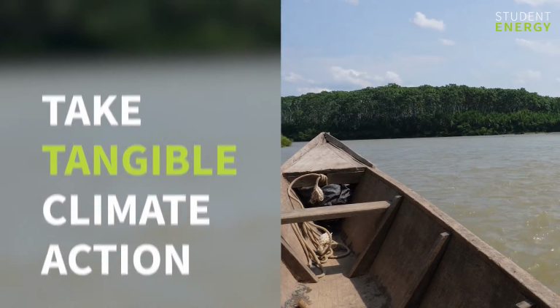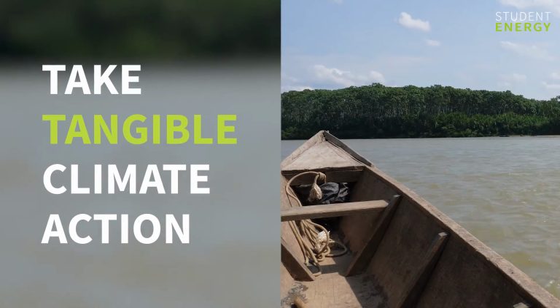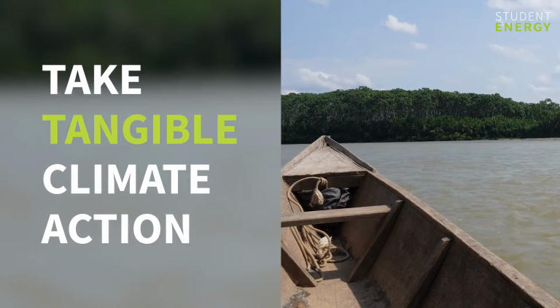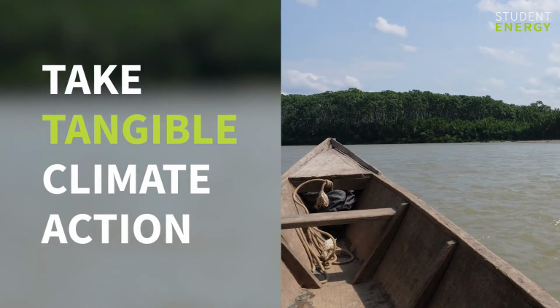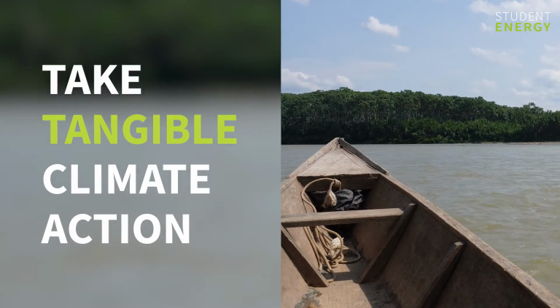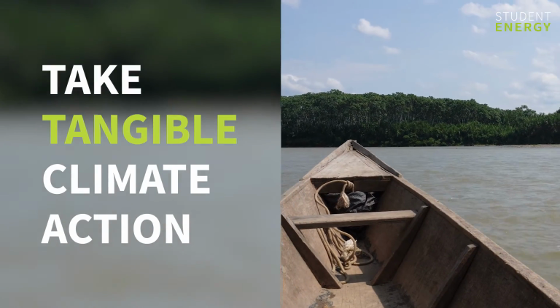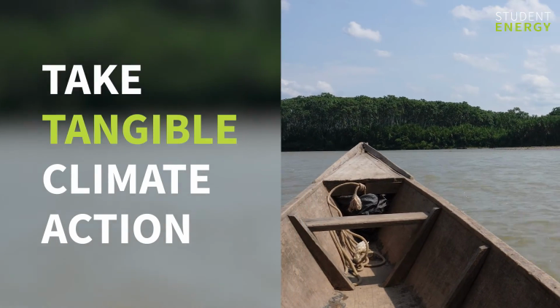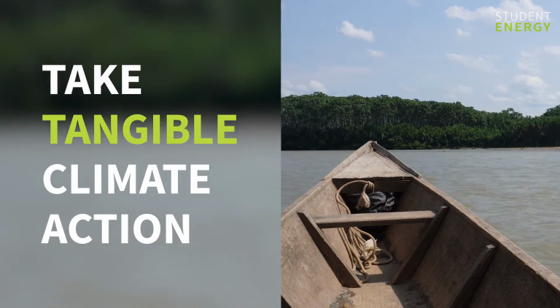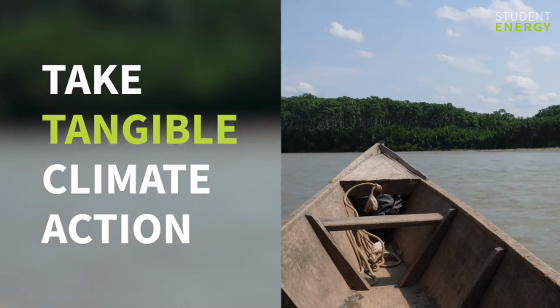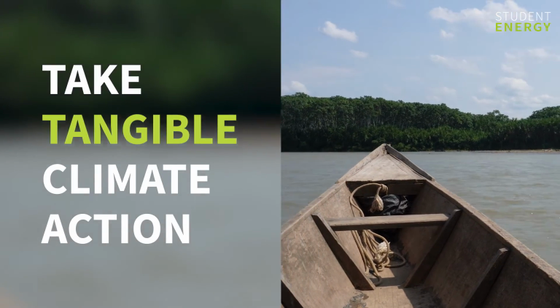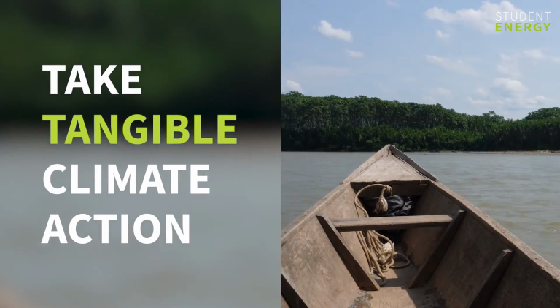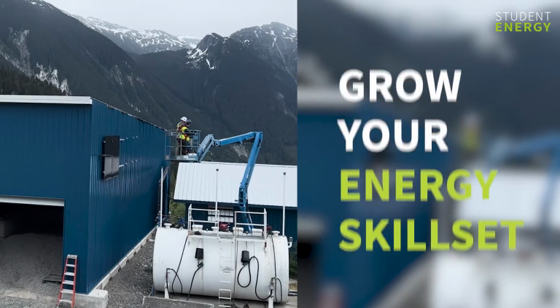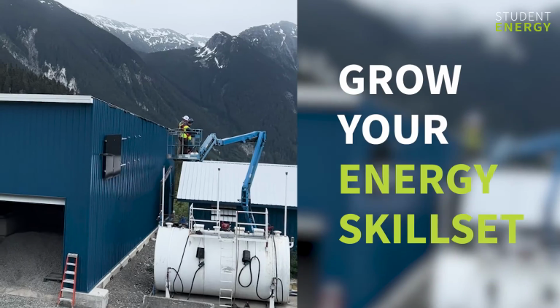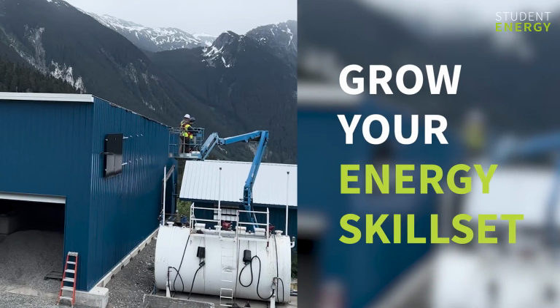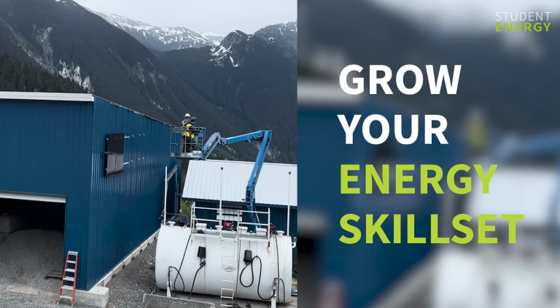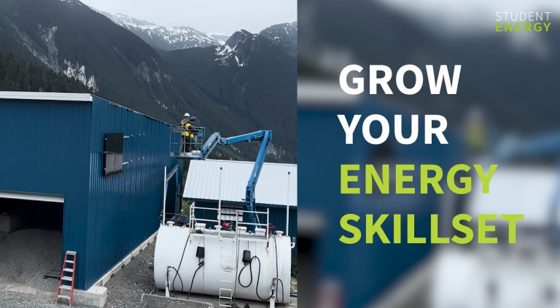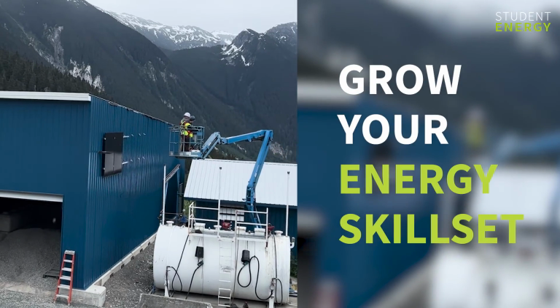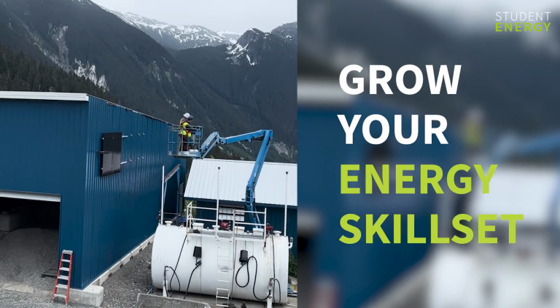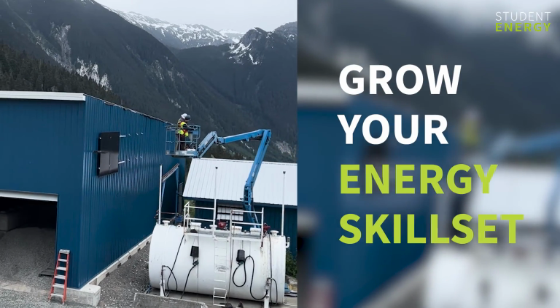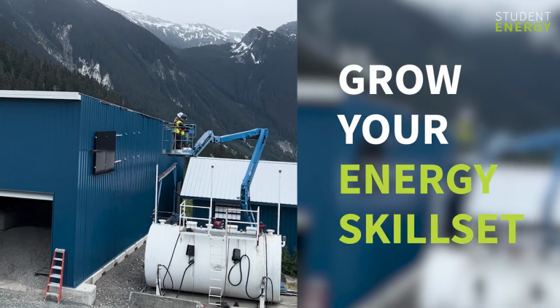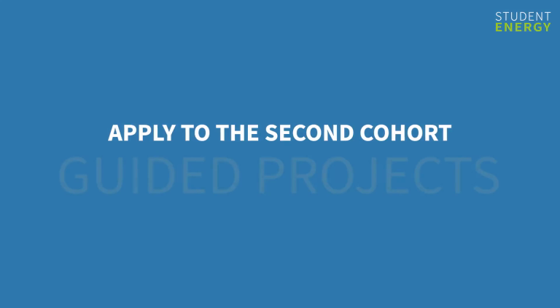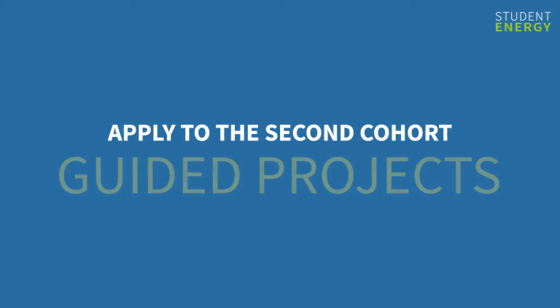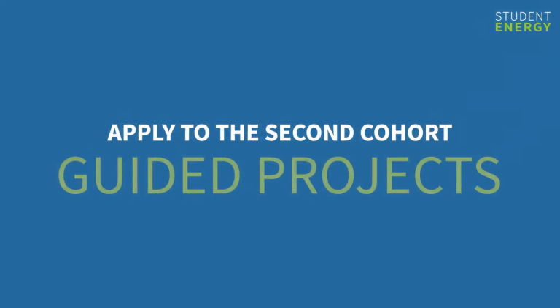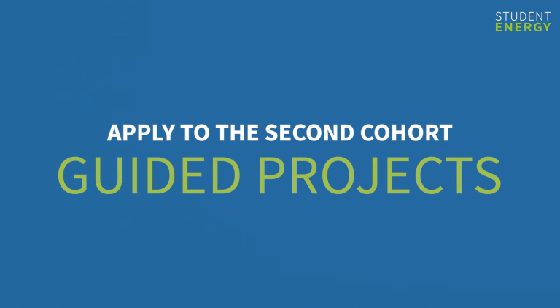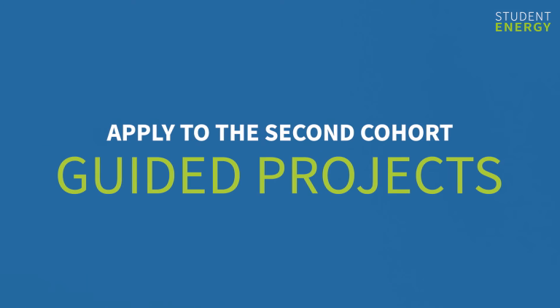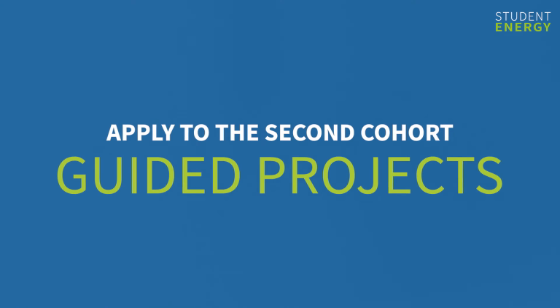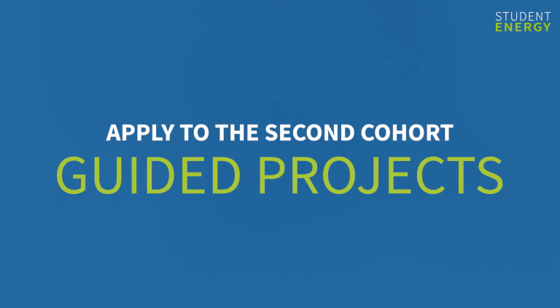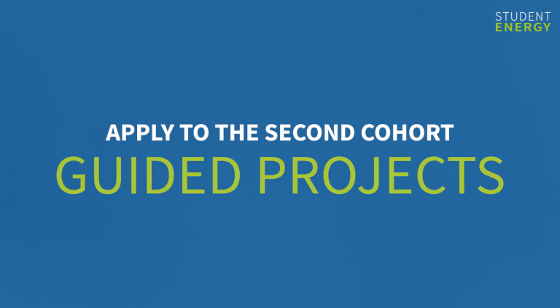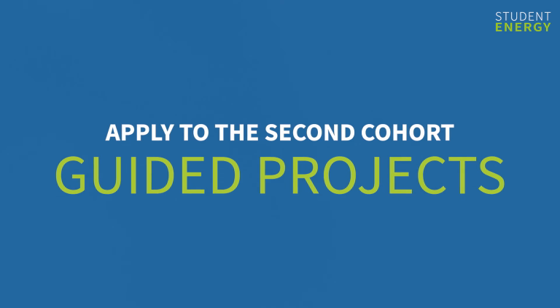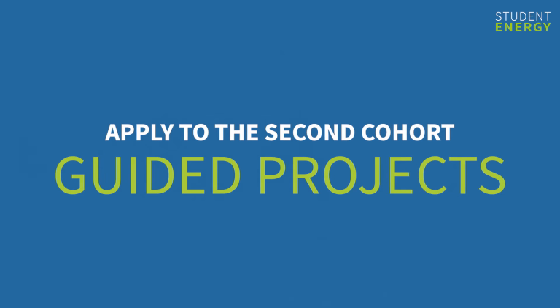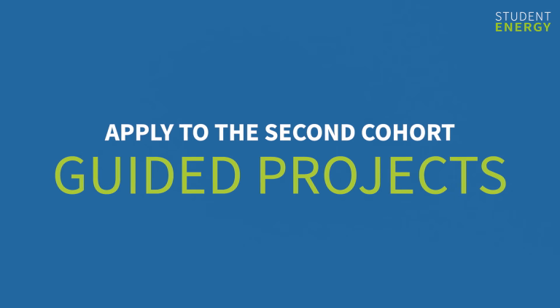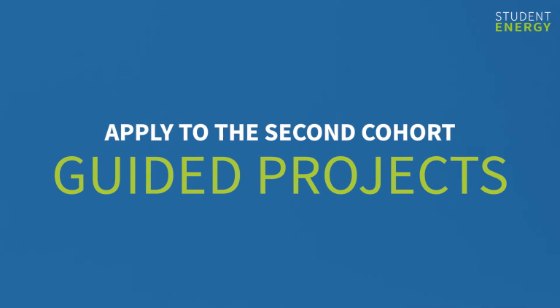Take tangible climate action. Grow your energy skill set. Apply to the second cohort of Guided Projects.